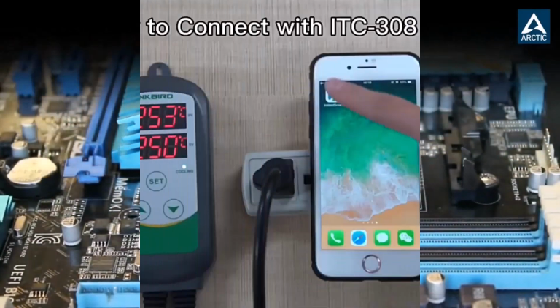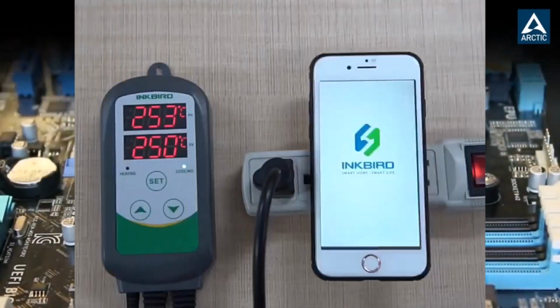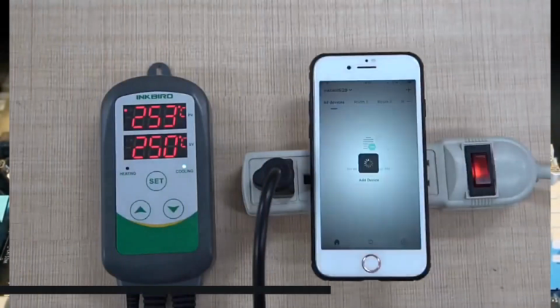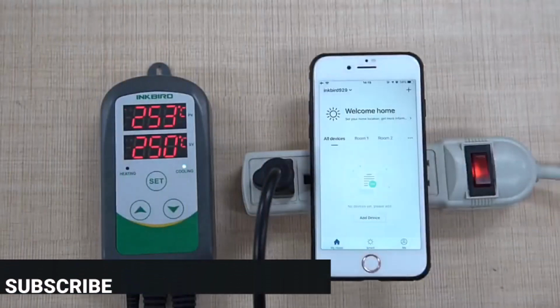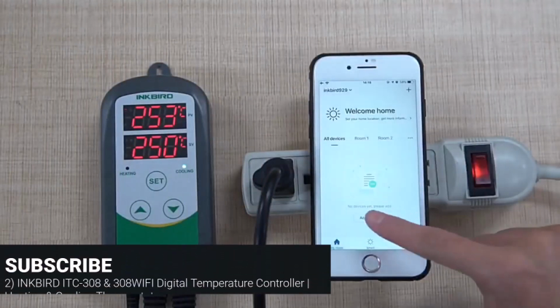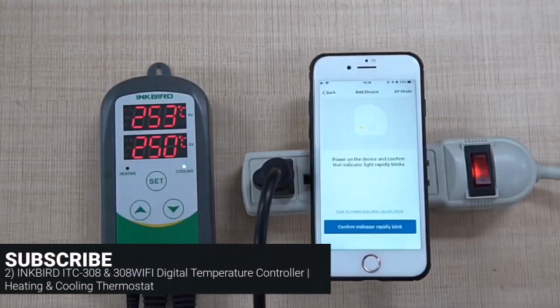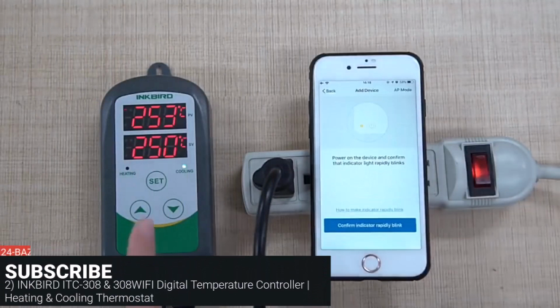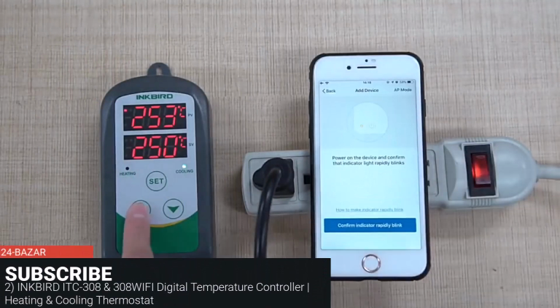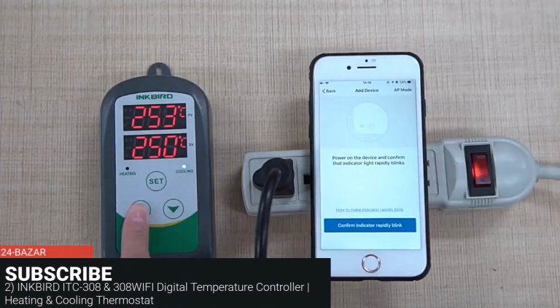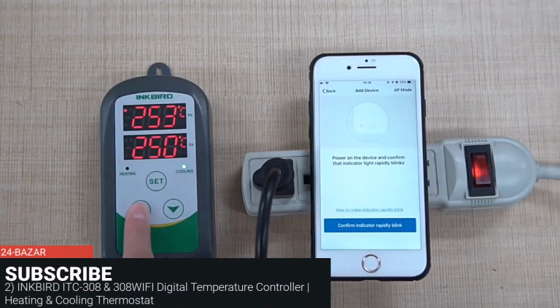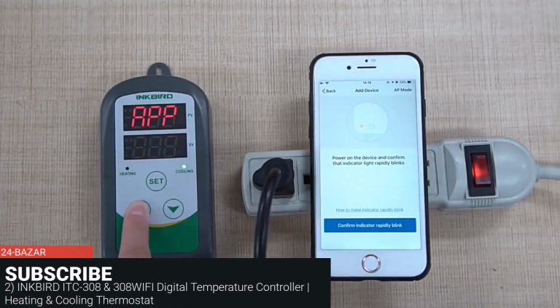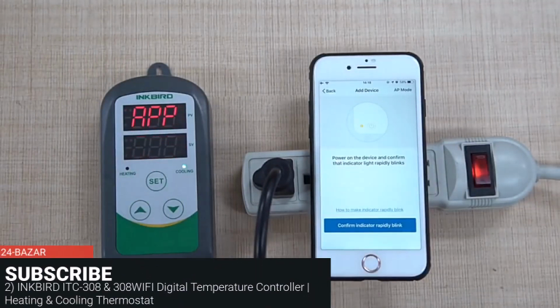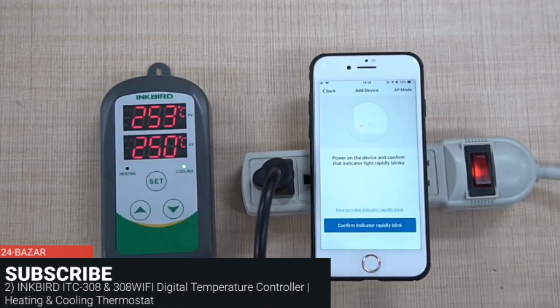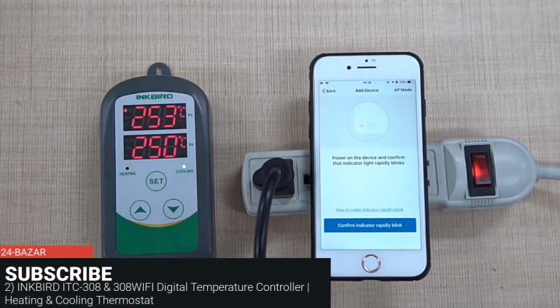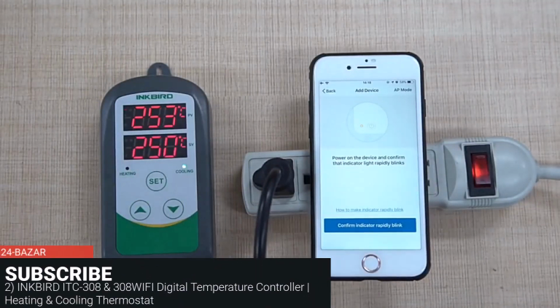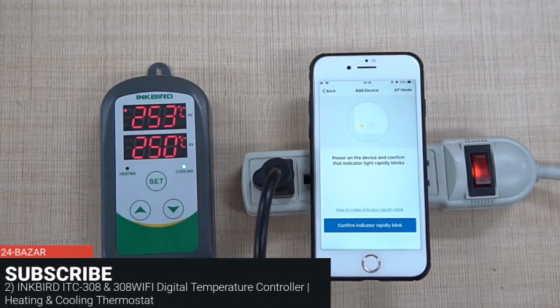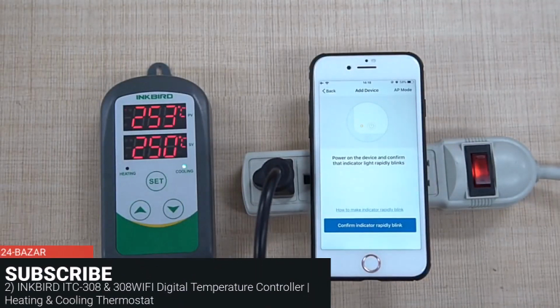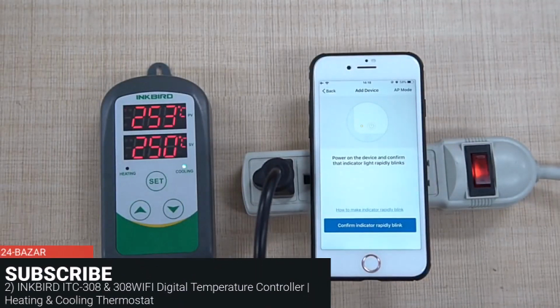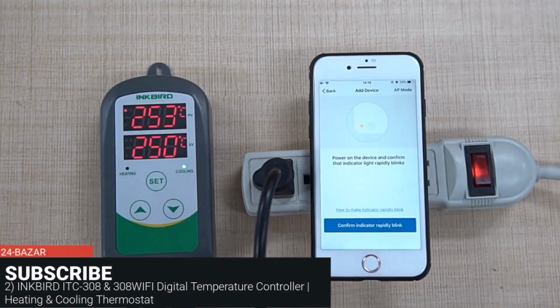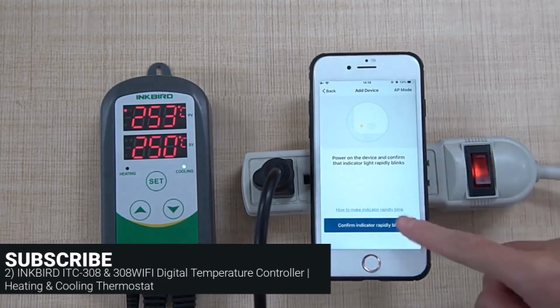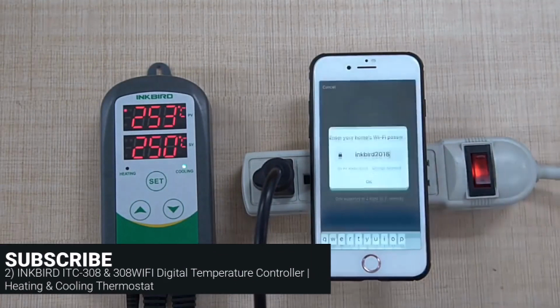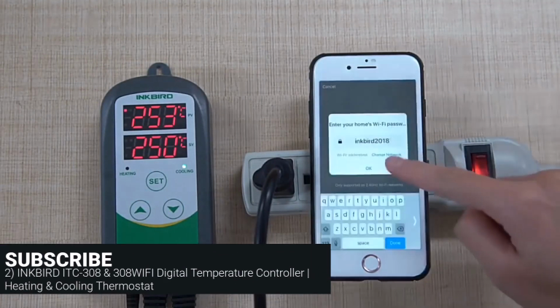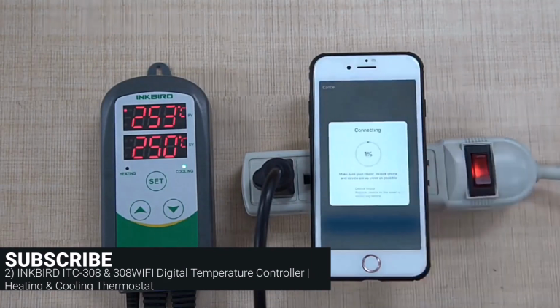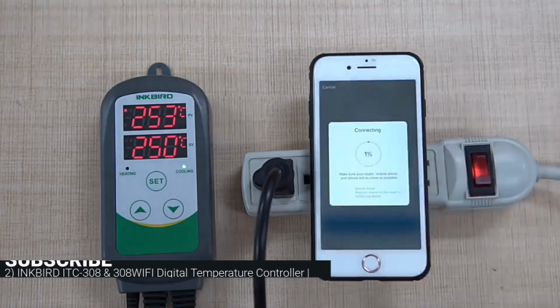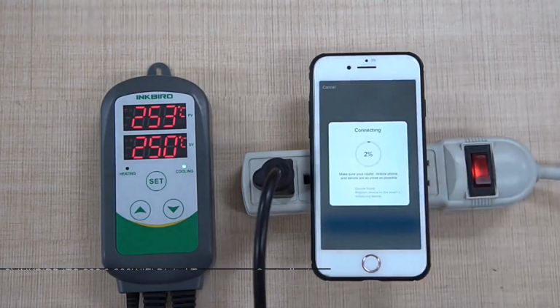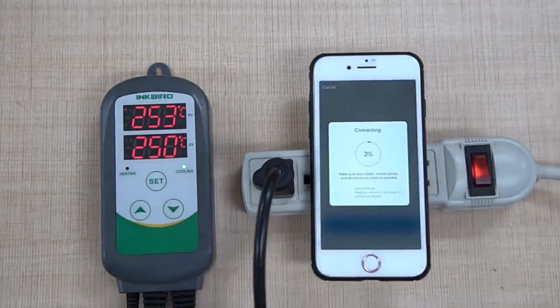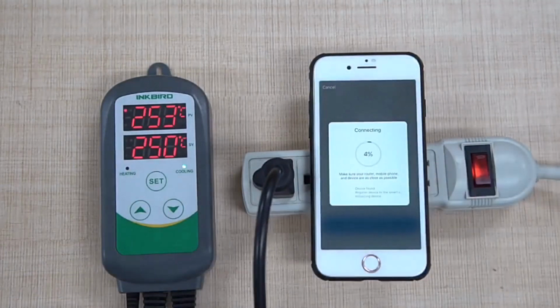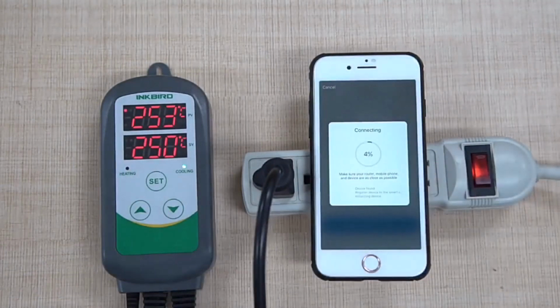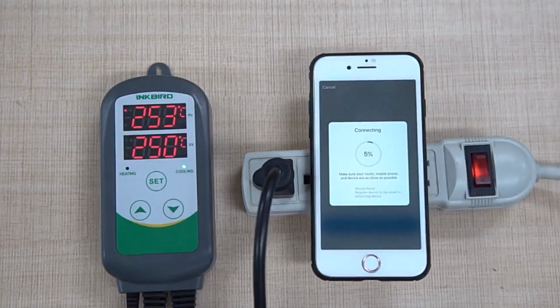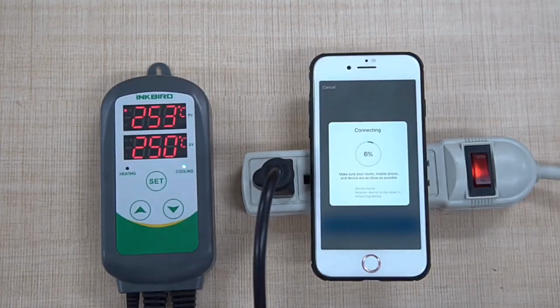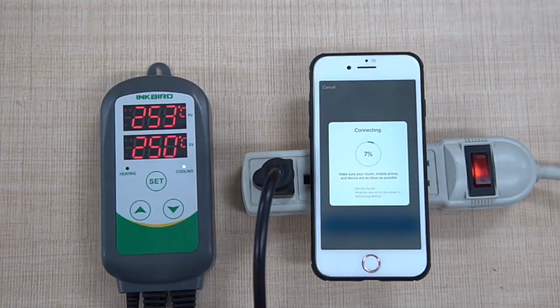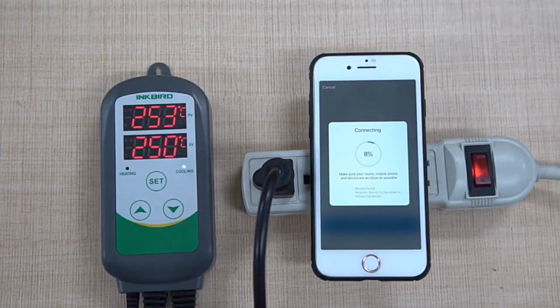Inkbird ITC-308 and 308 Wi-Fi Digital Temperature Controller, Heating and Cooling Thermostat.